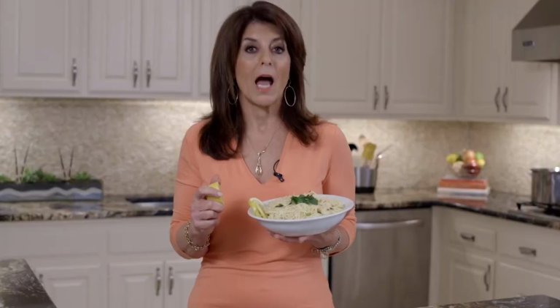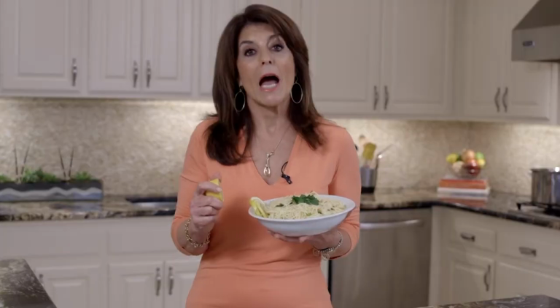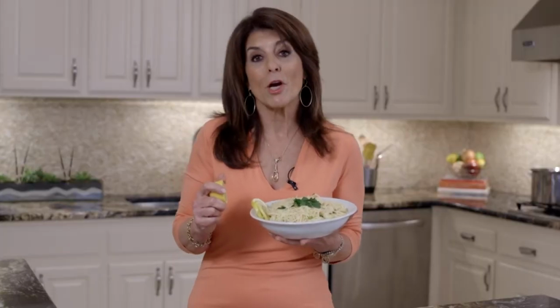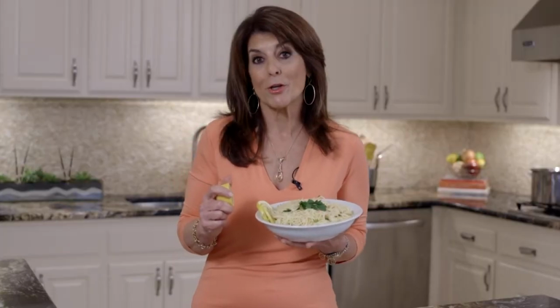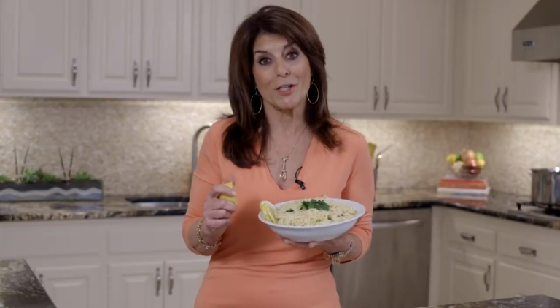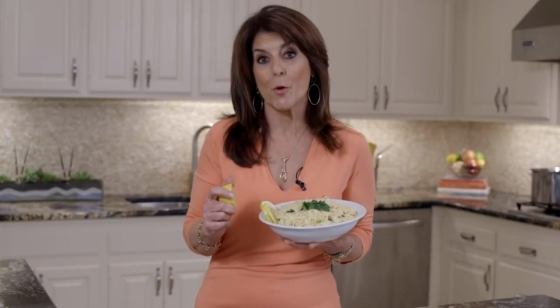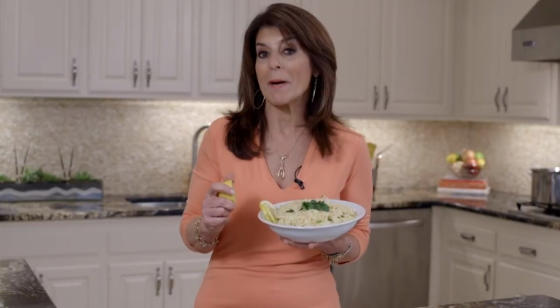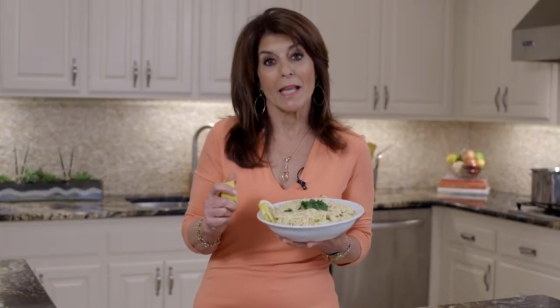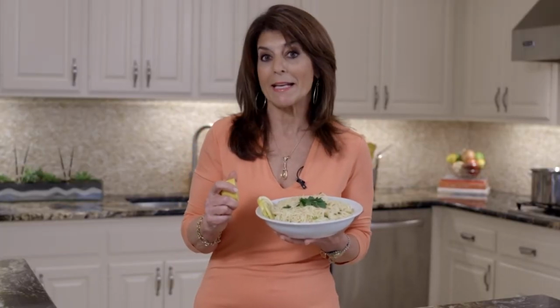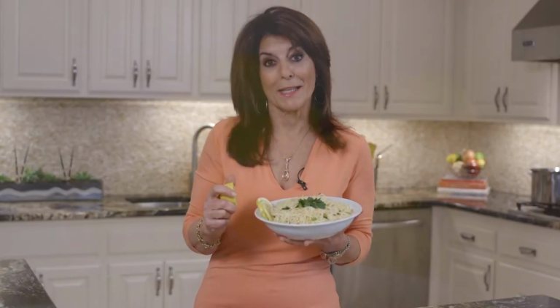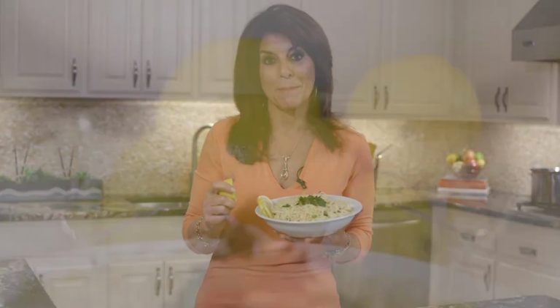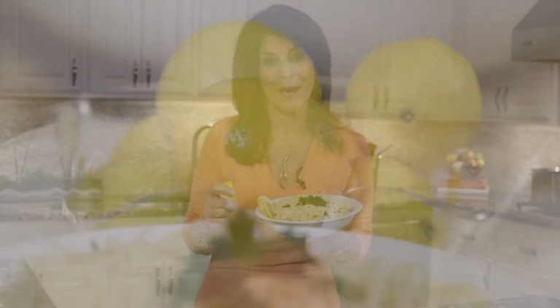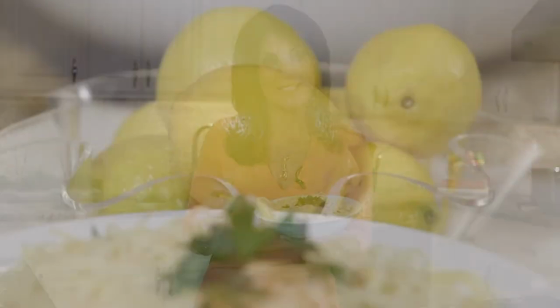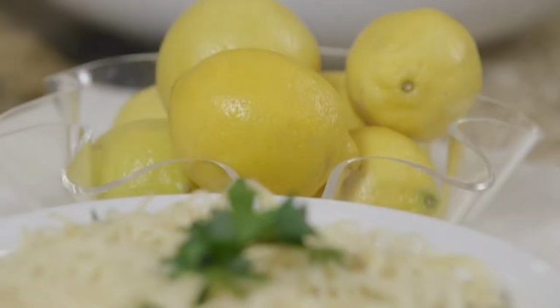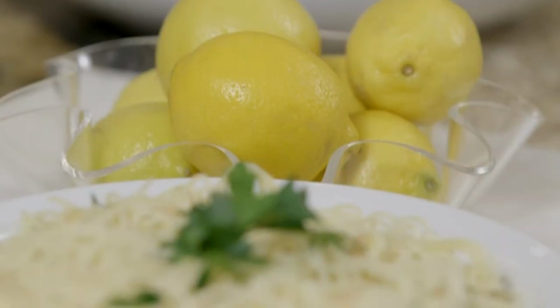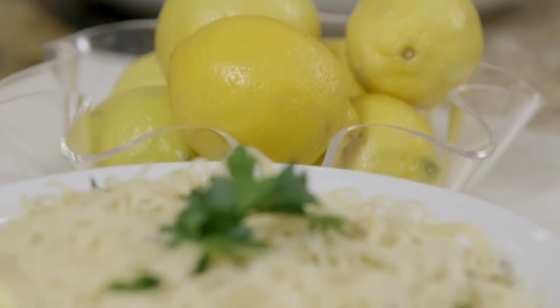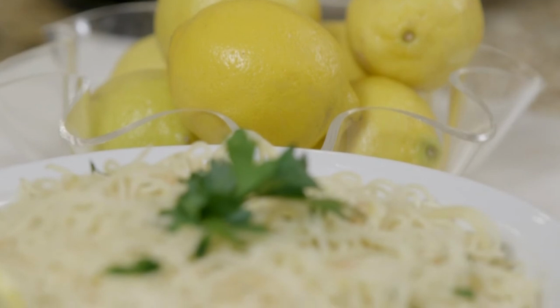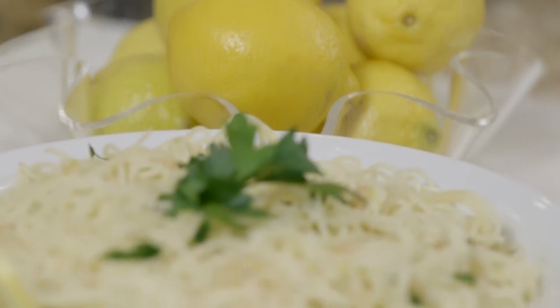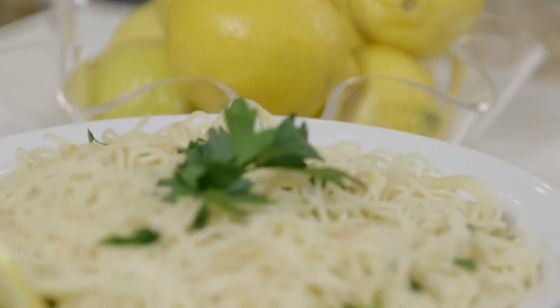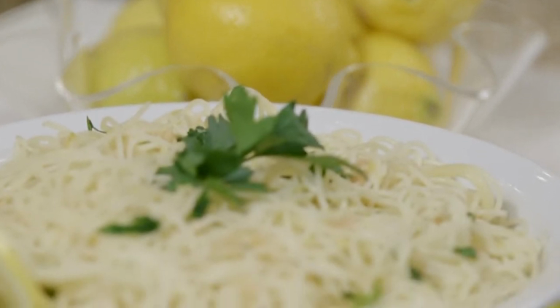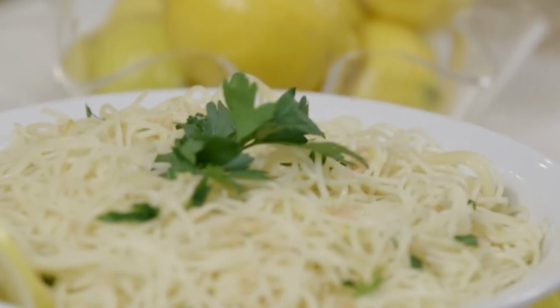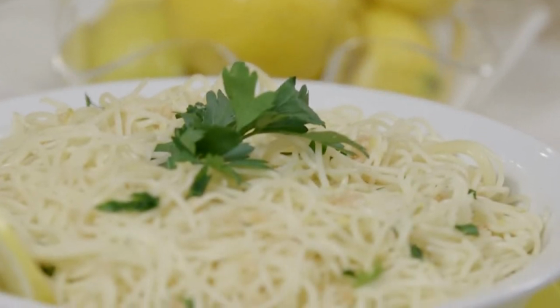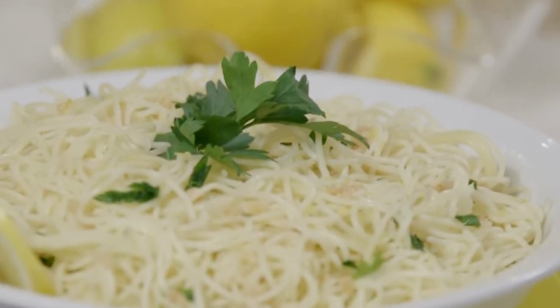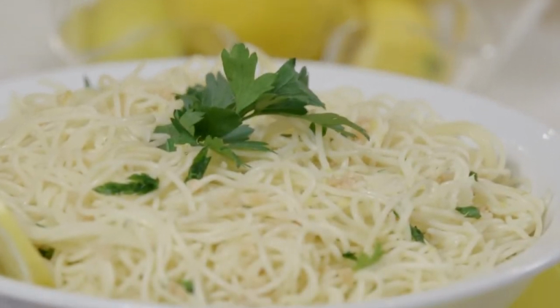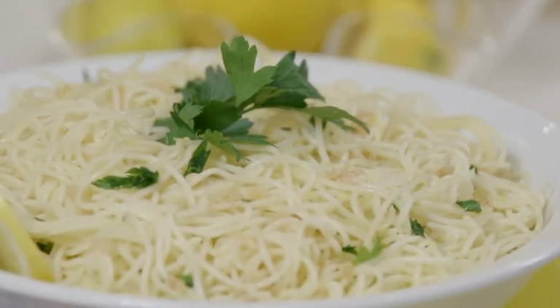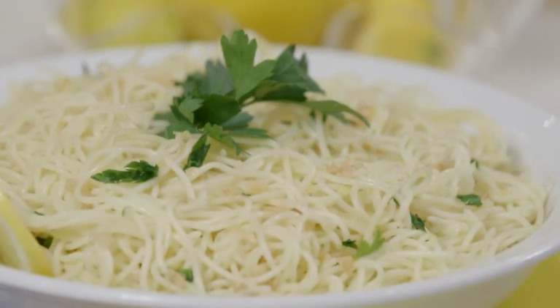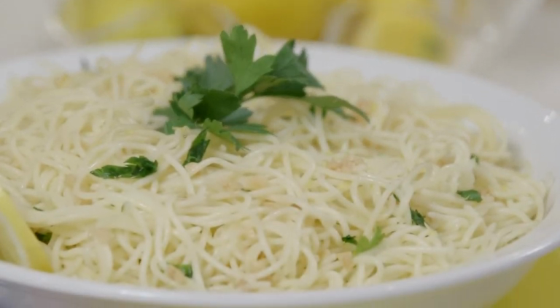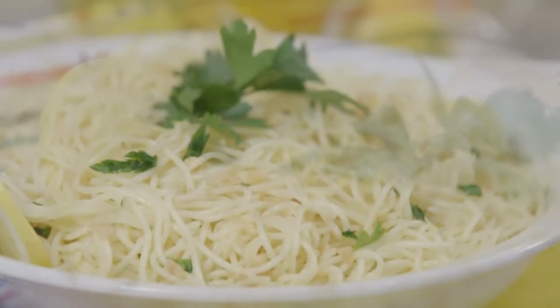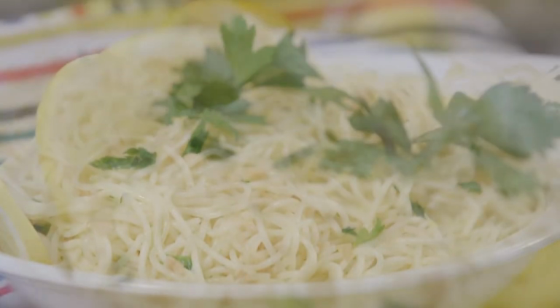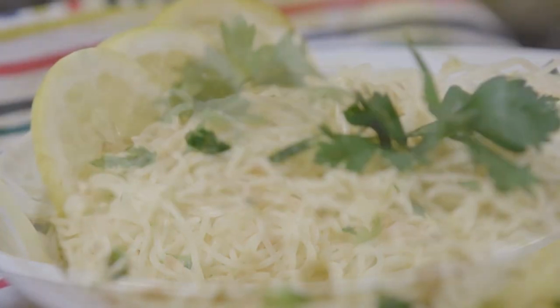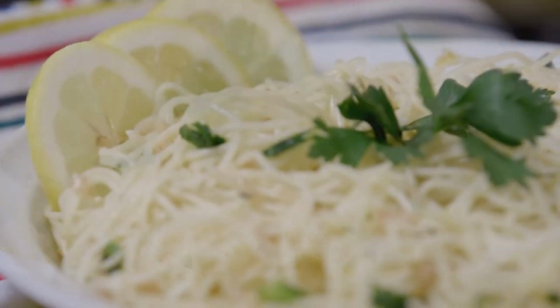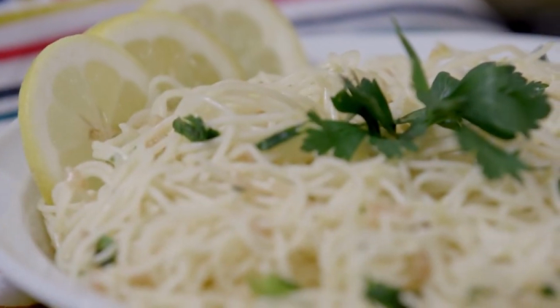I know you're going to enjoy my light and lemon pasta. Sometimes just a squeeze of fresh lemon can even stimulate your taste buds.